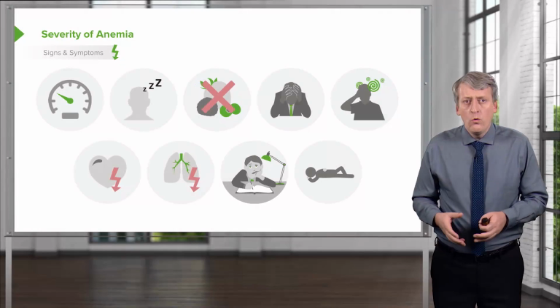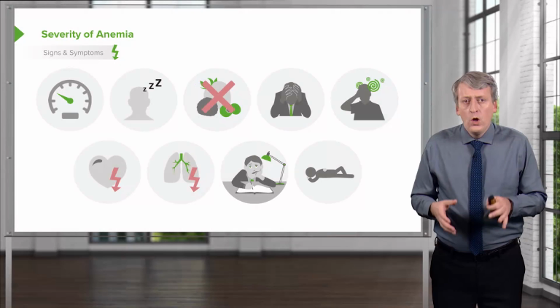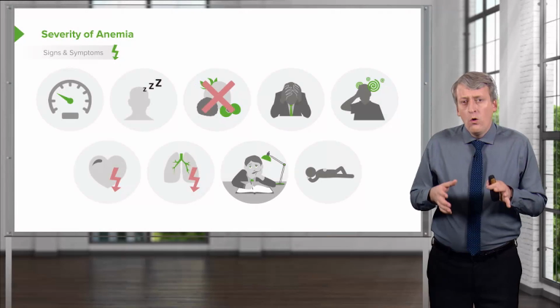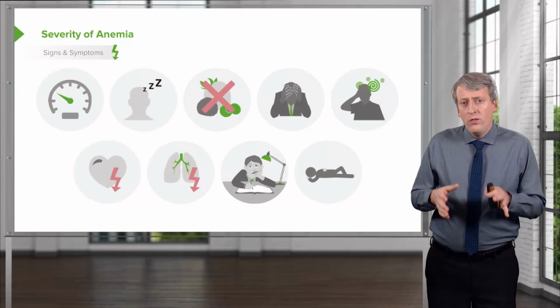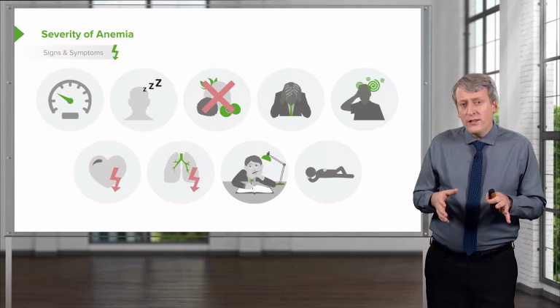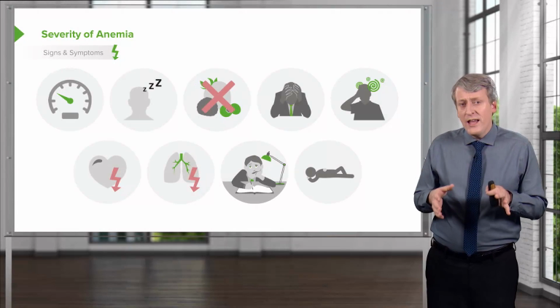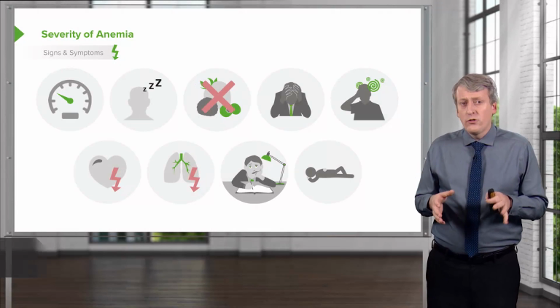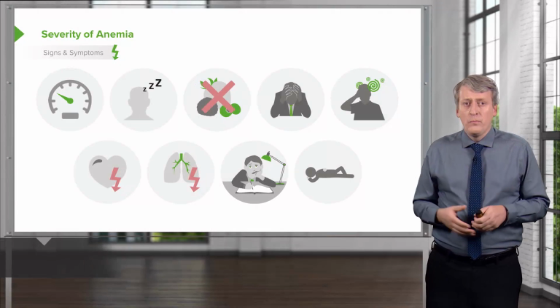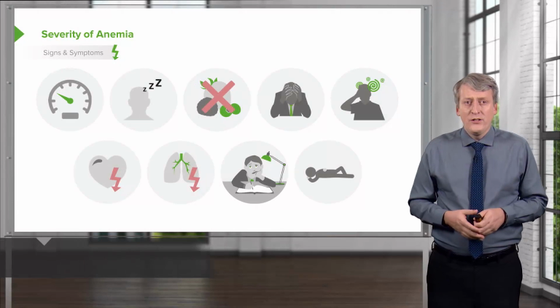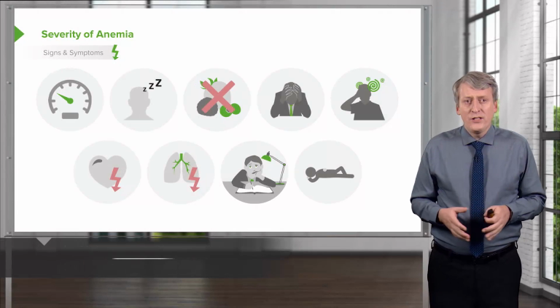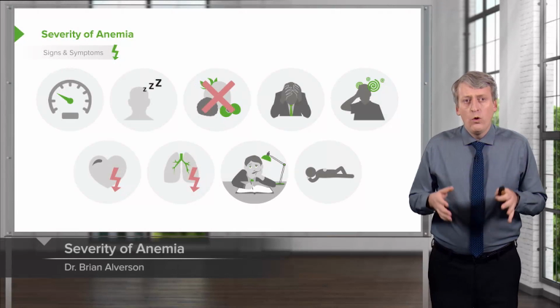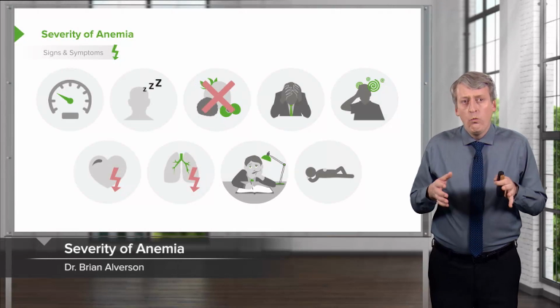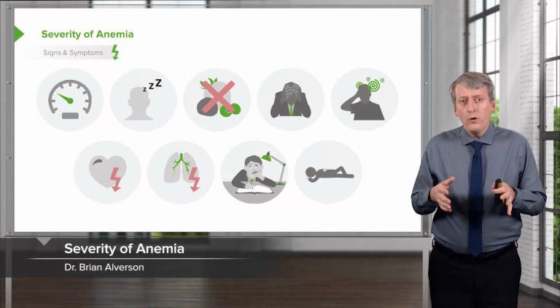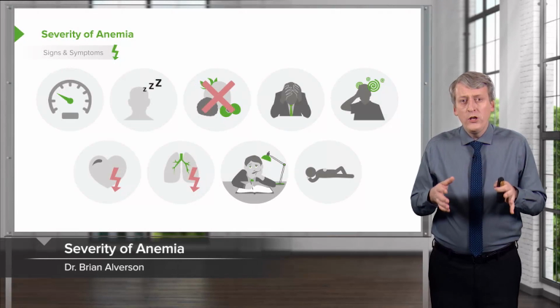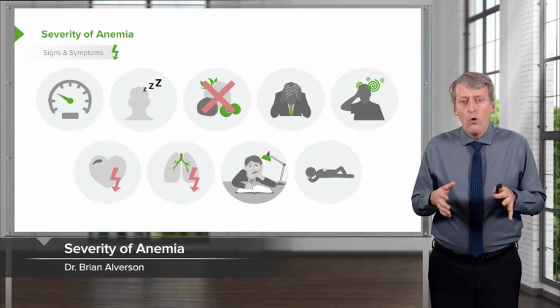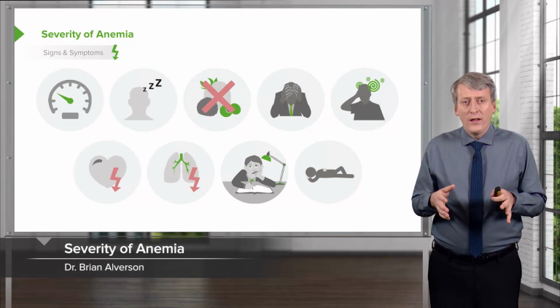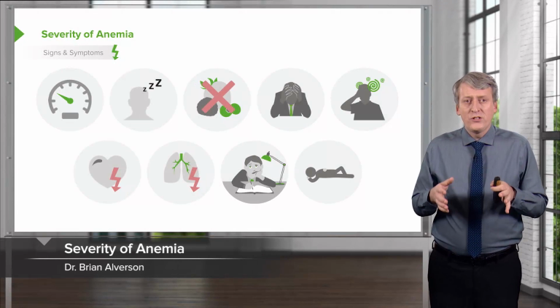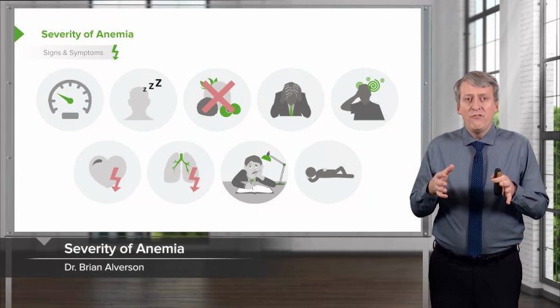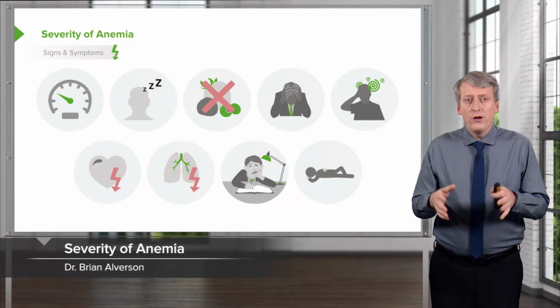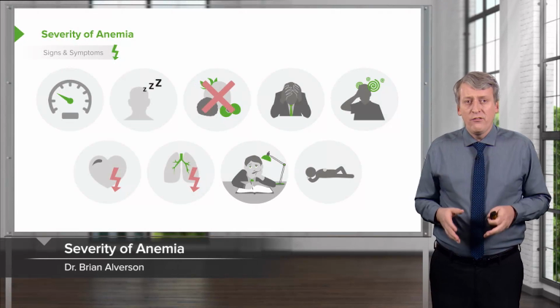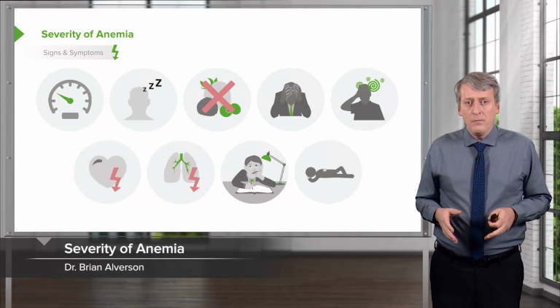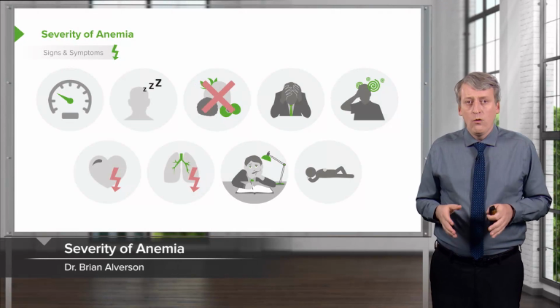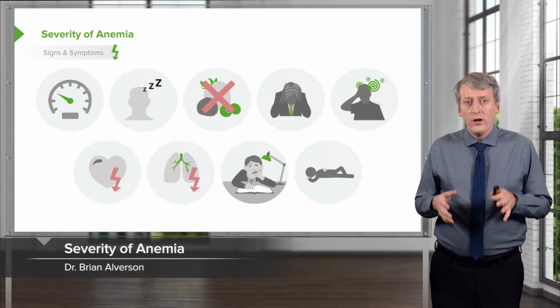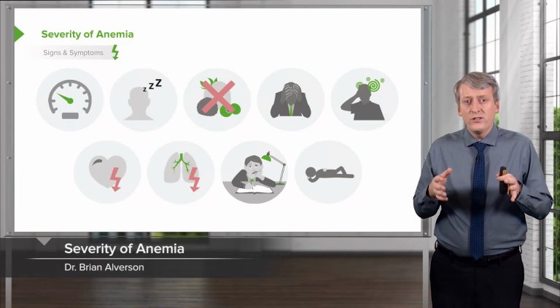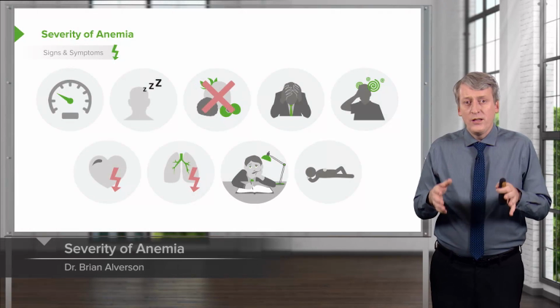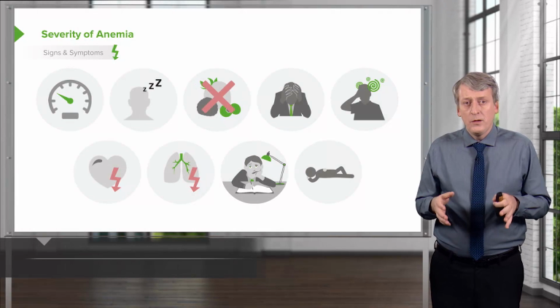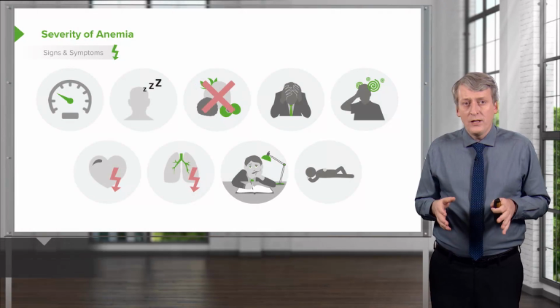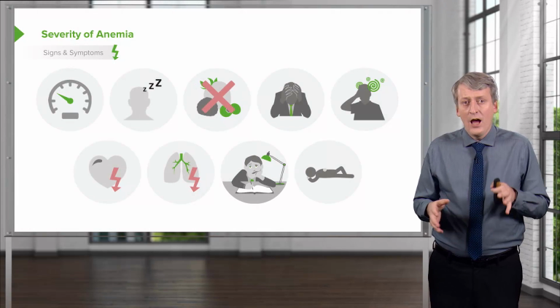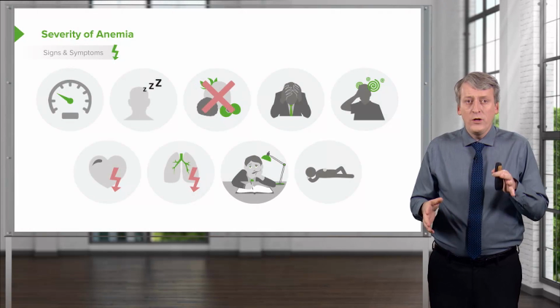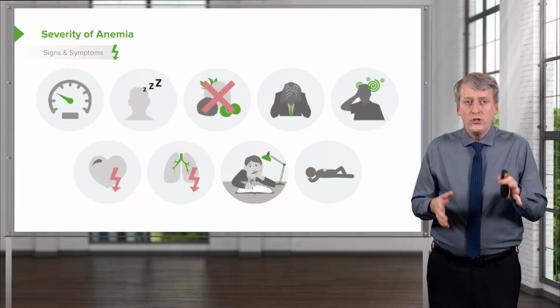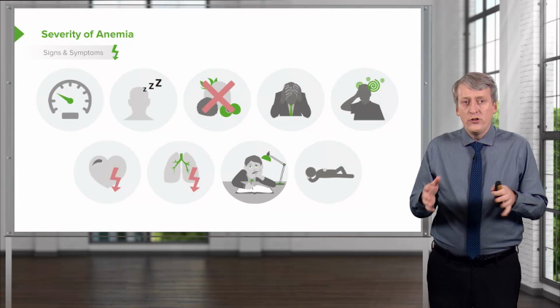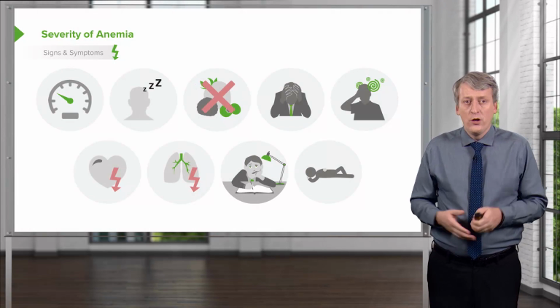Let's now turn the page and discuss what we know about the severity of anemia — what are the symptoms and how do we judge those?